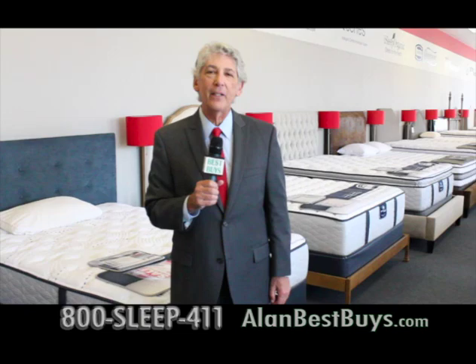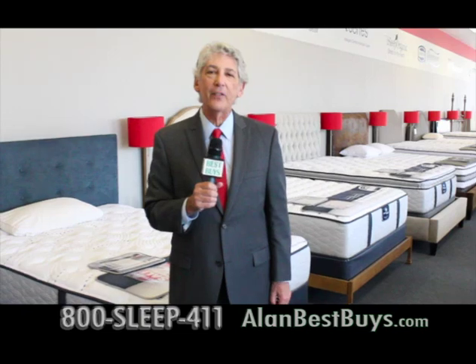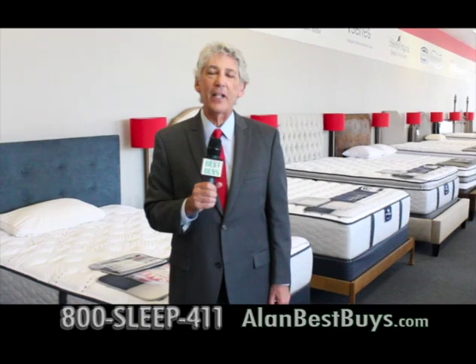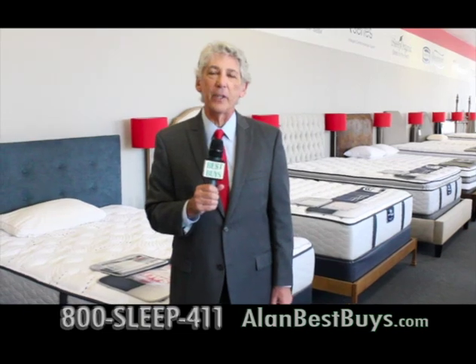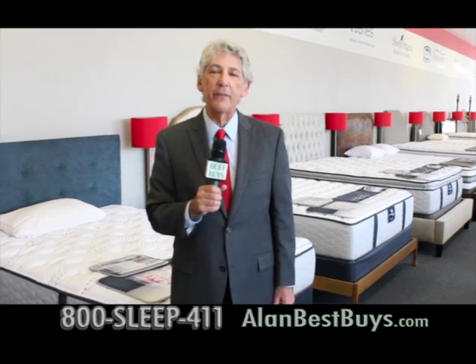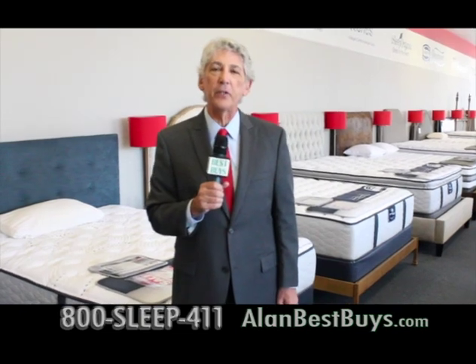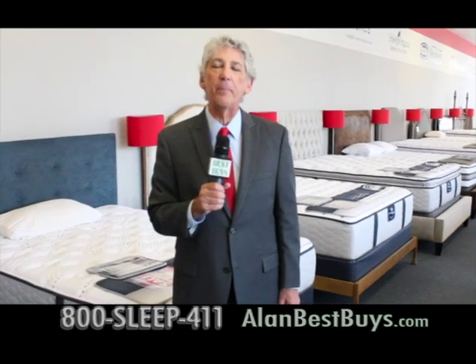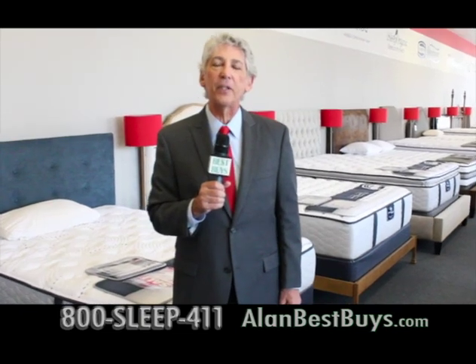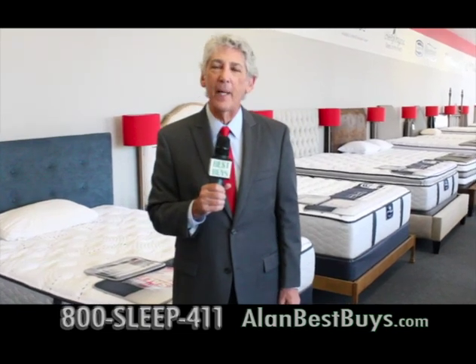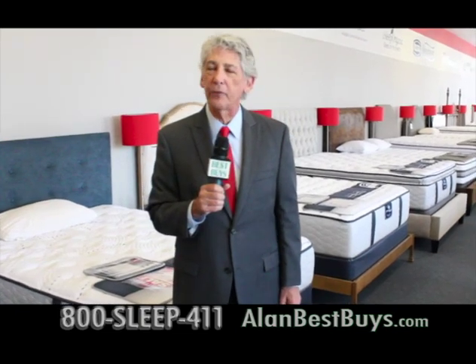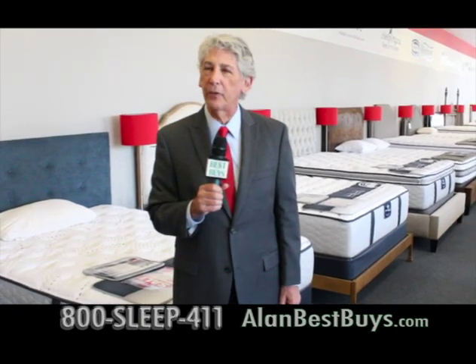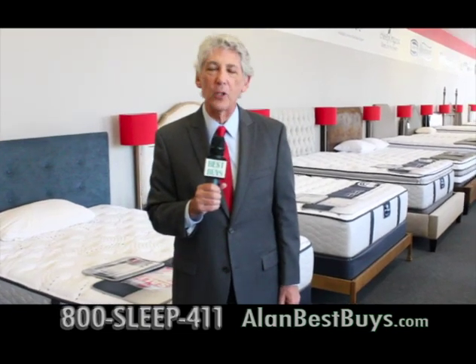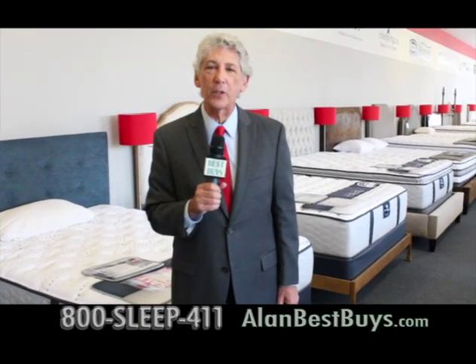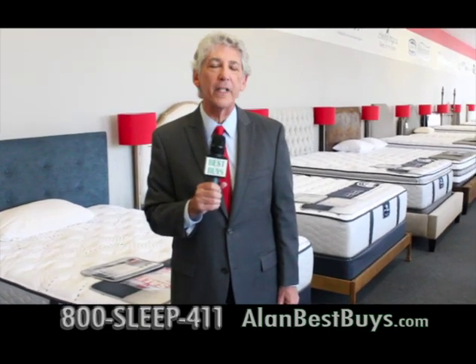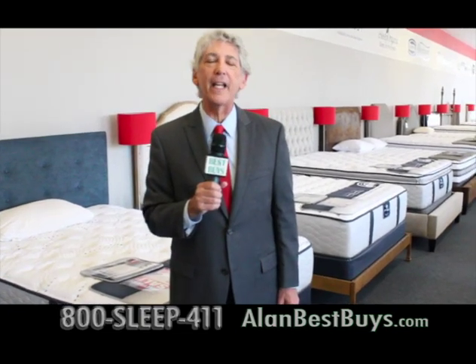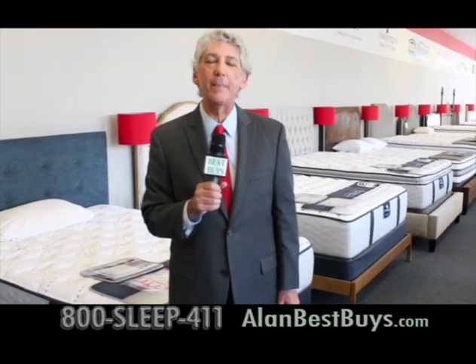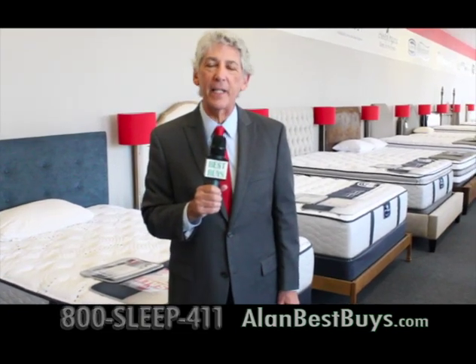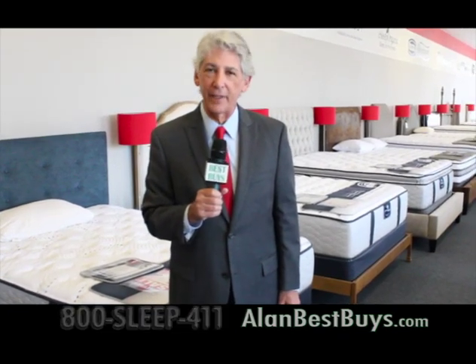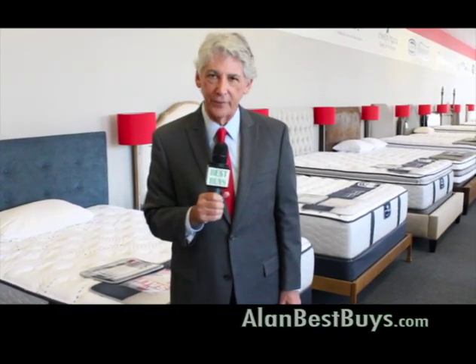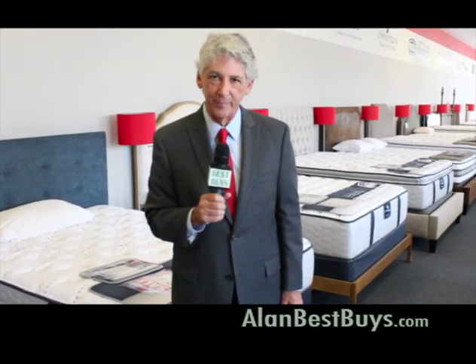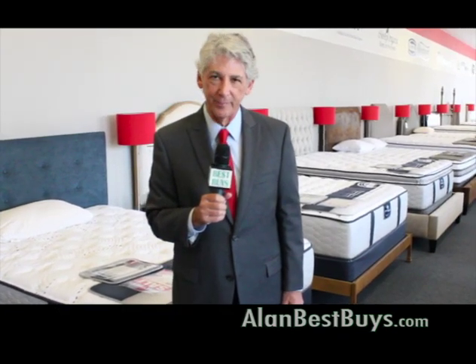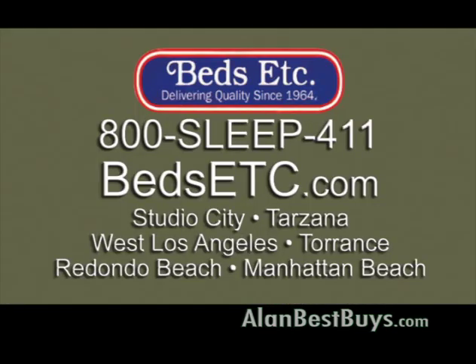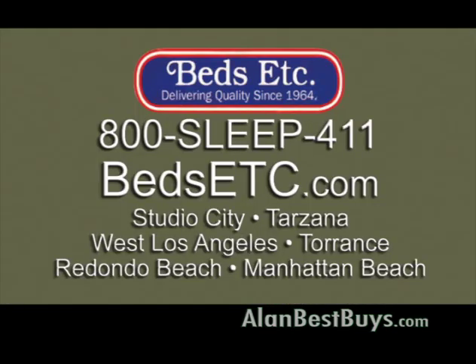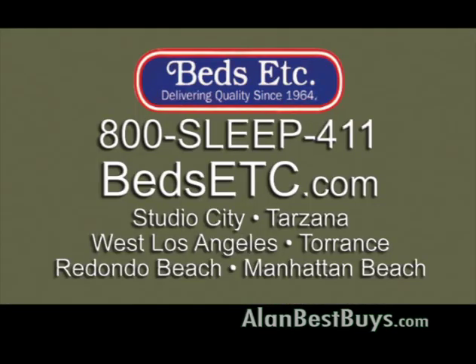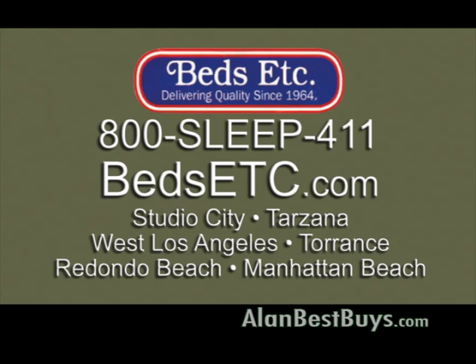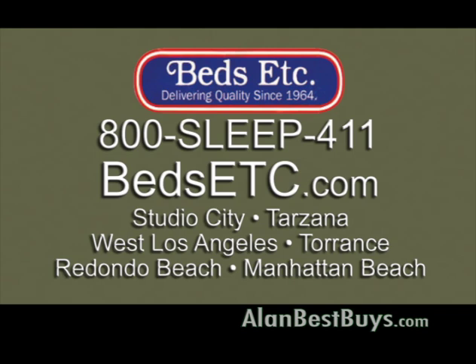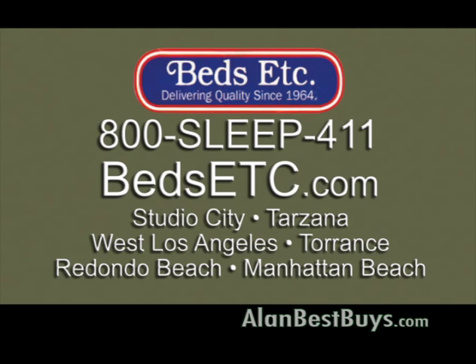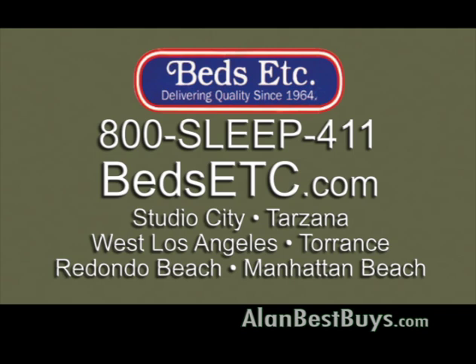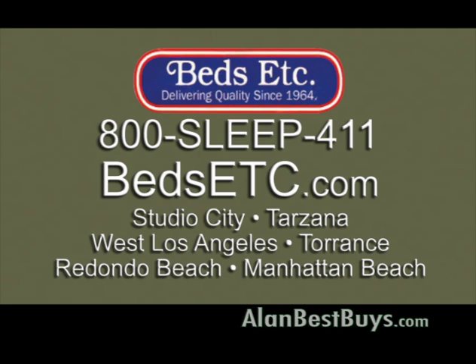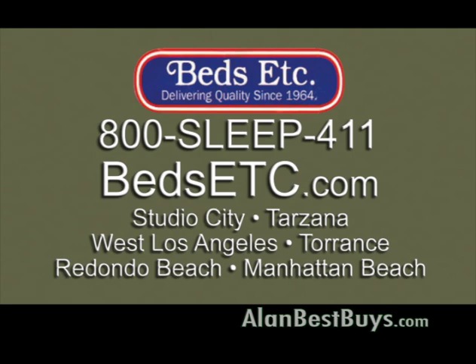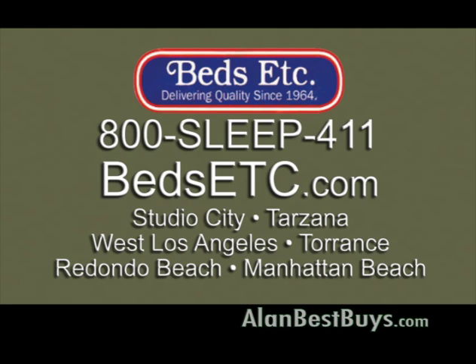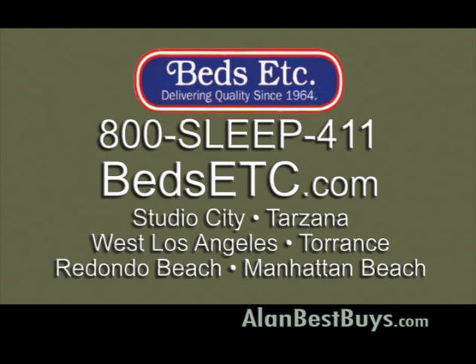Beds Etc. — giving you the best mattresses longer than anybody else. 800-SLEEP-411.